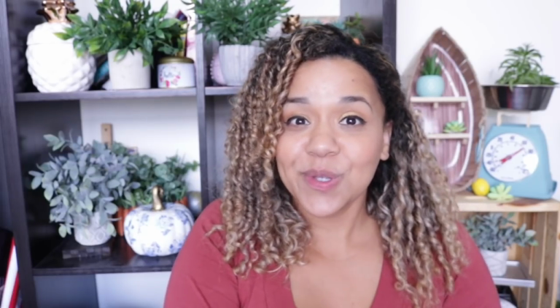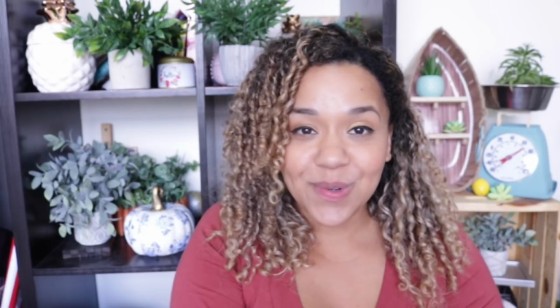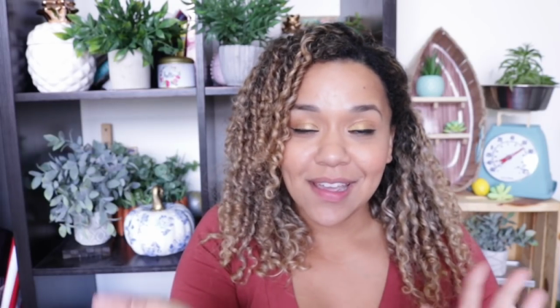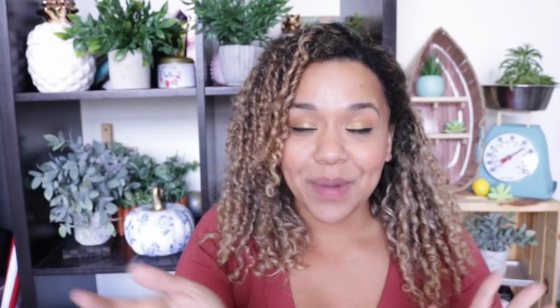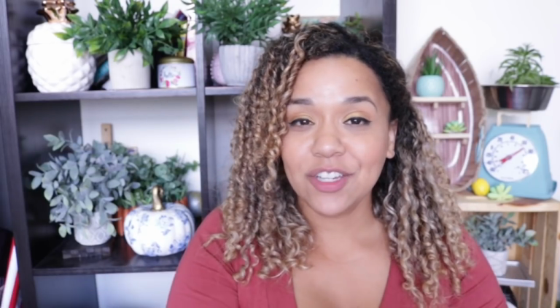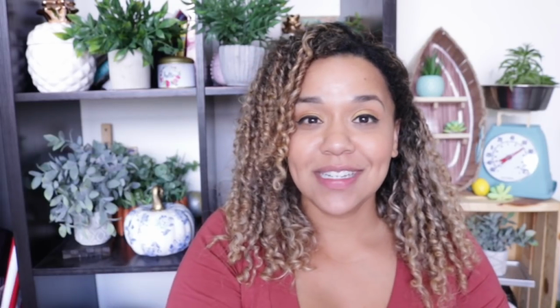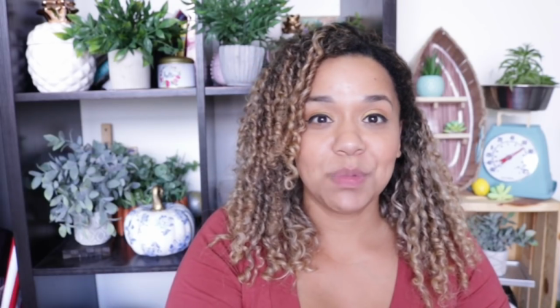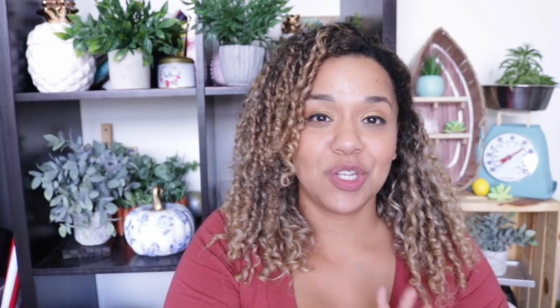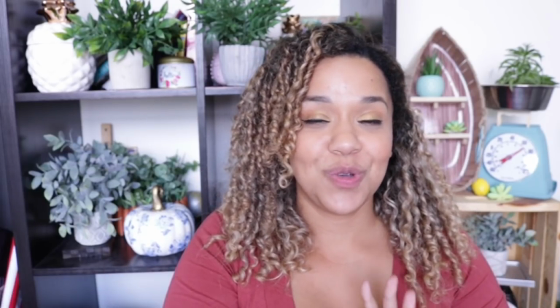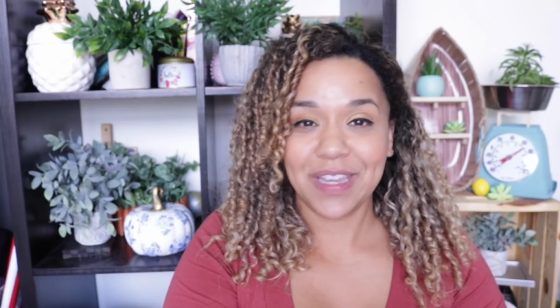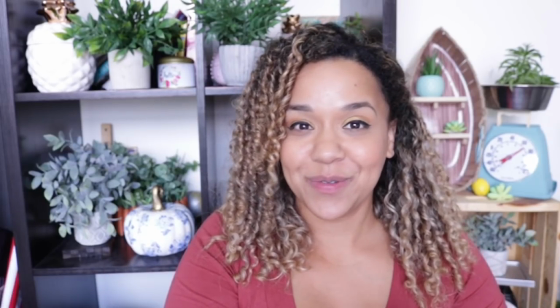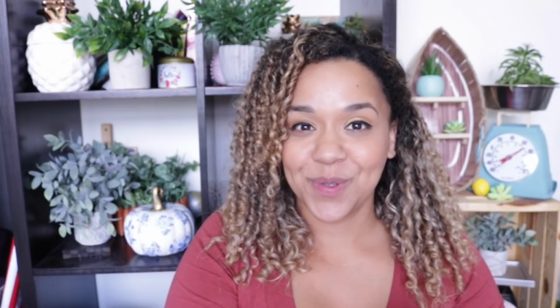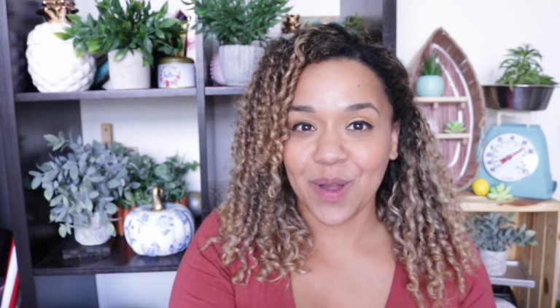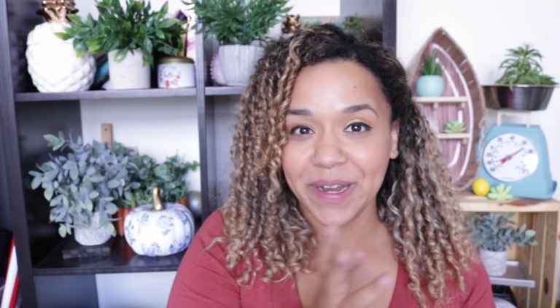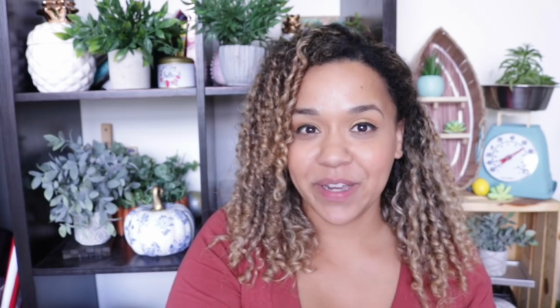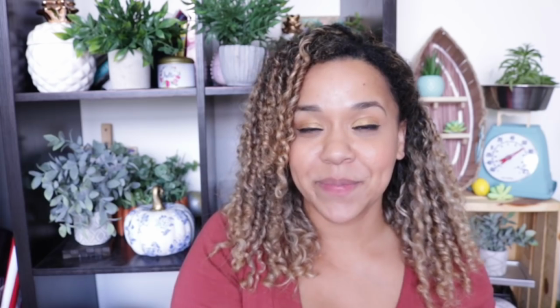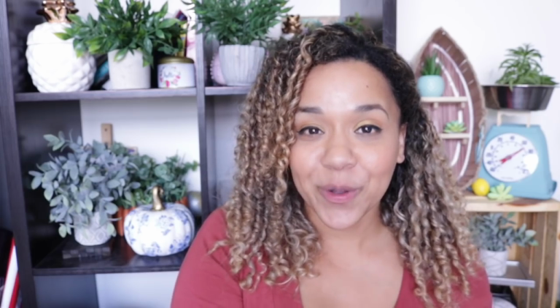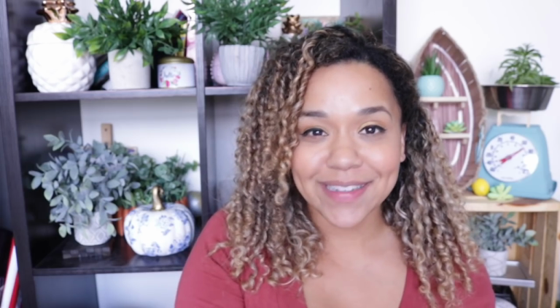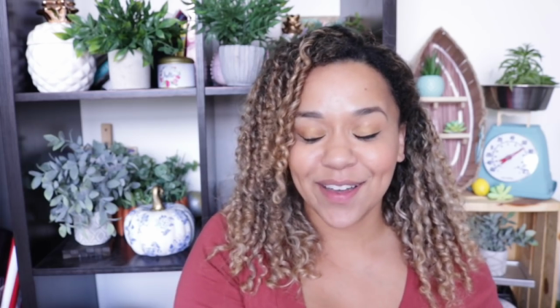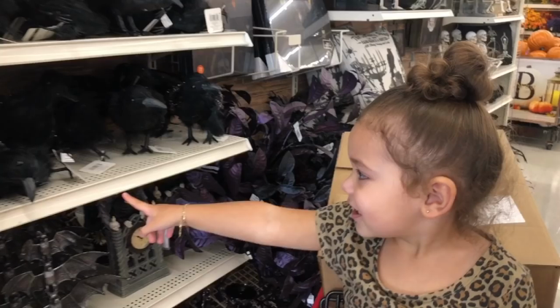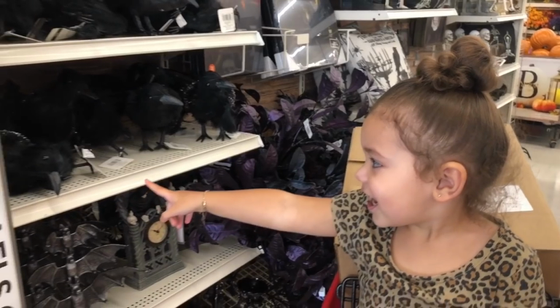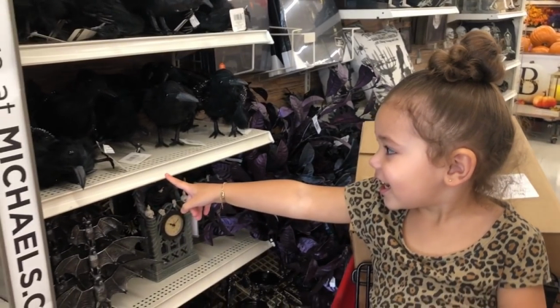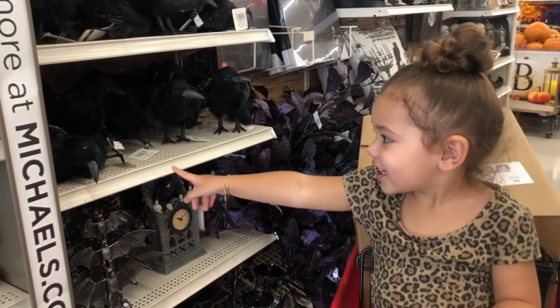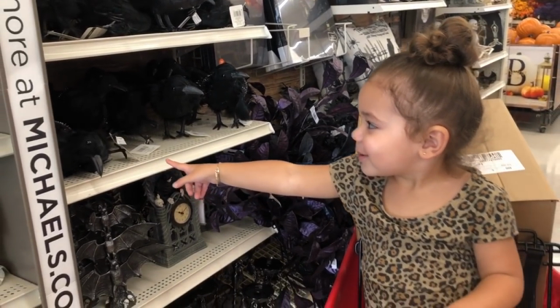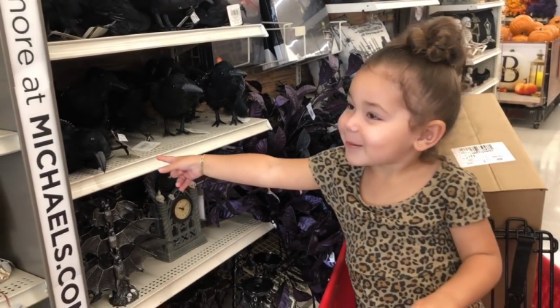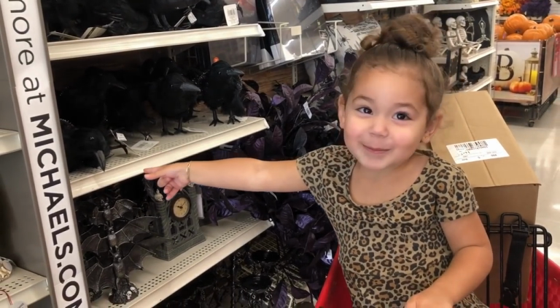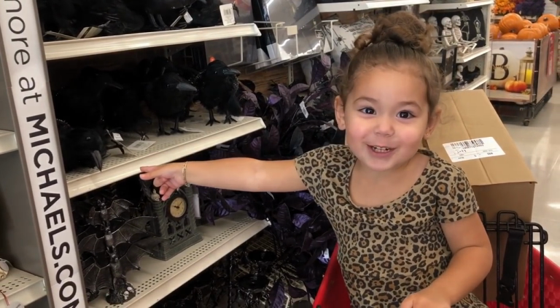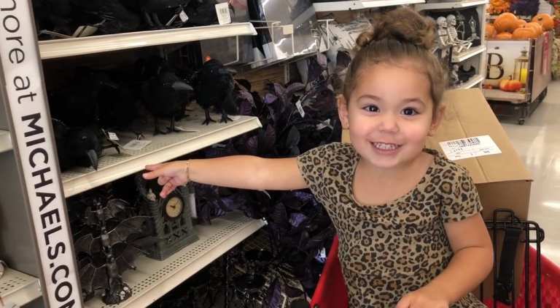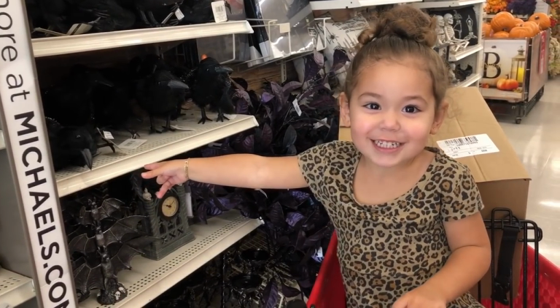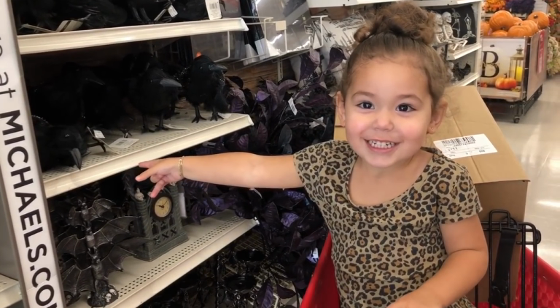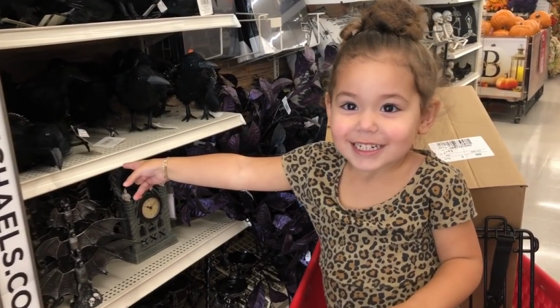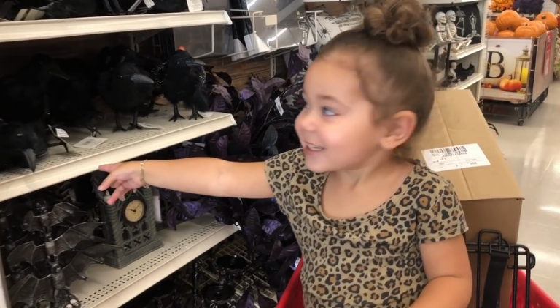I actually stepped into Michael's with Ari to pick up some Halloween stuff, and there they were in all of their glory.